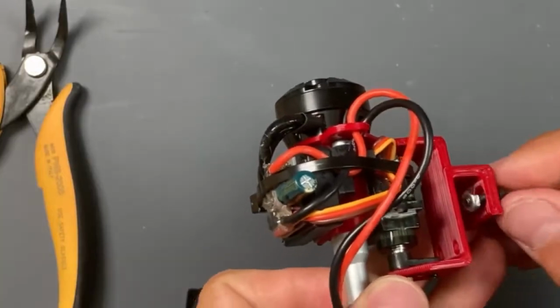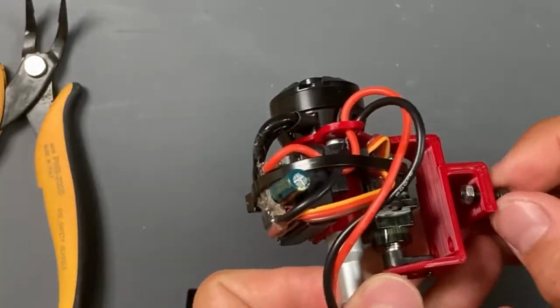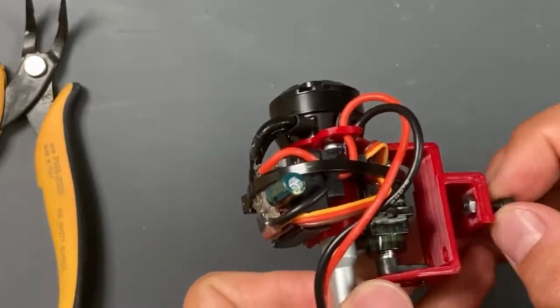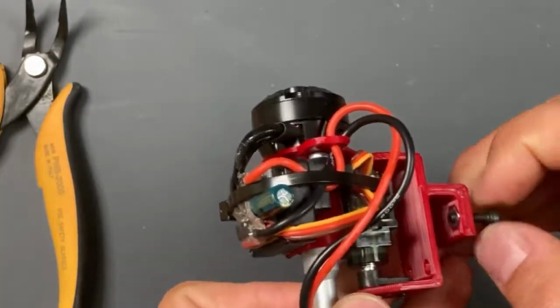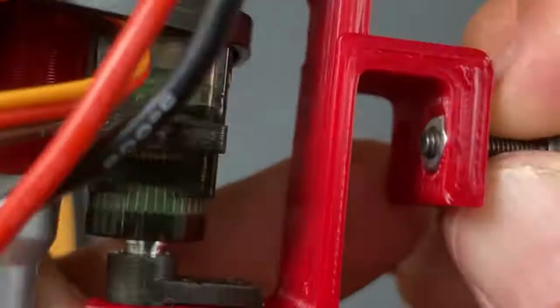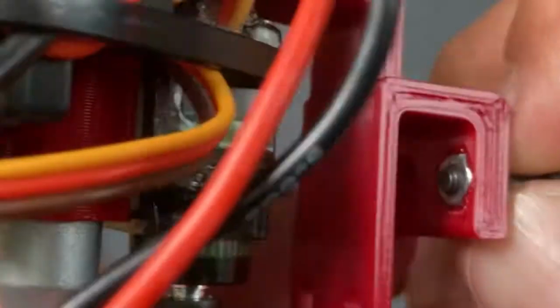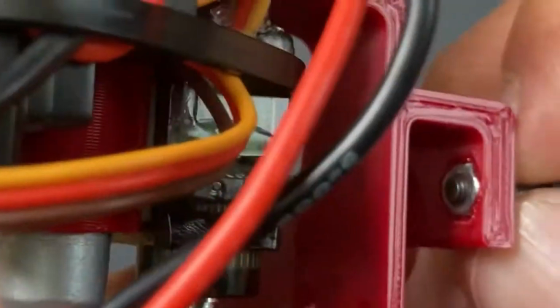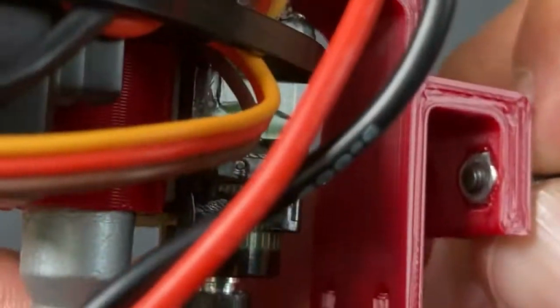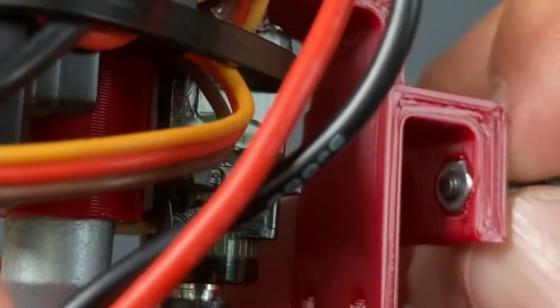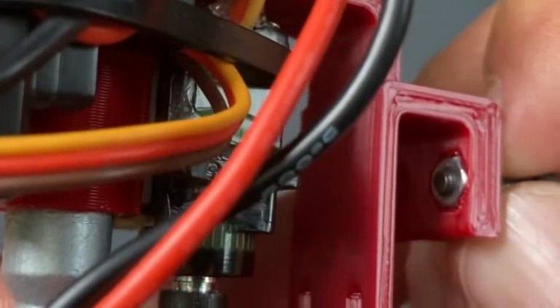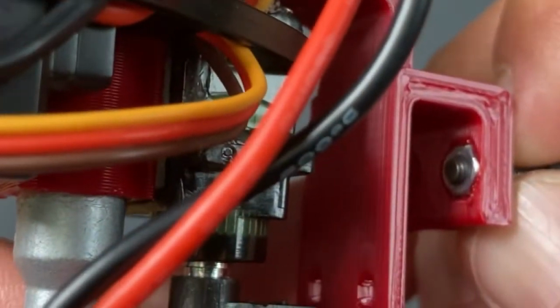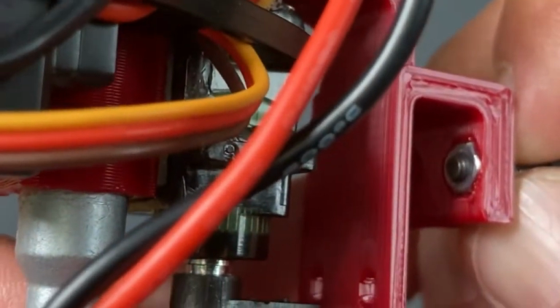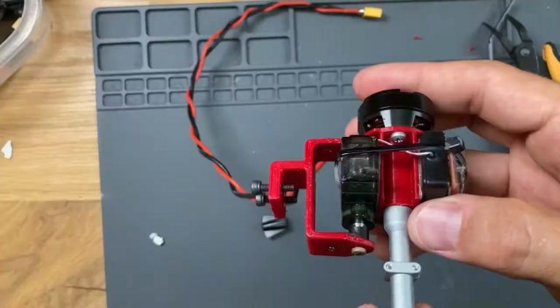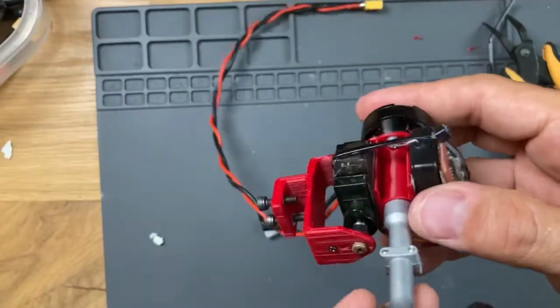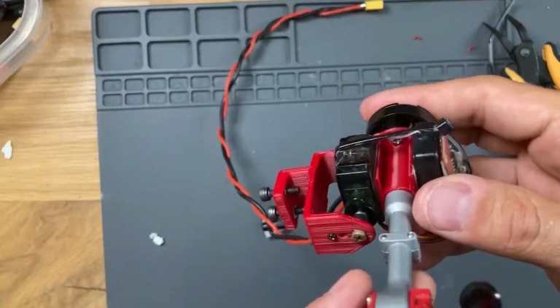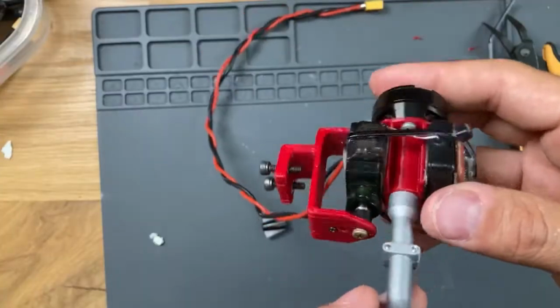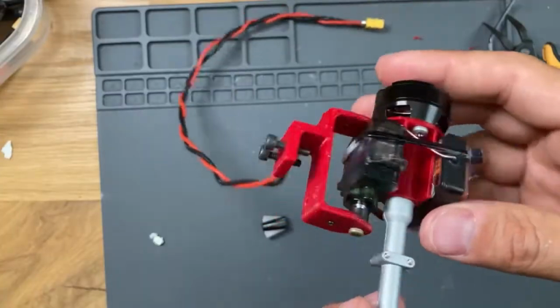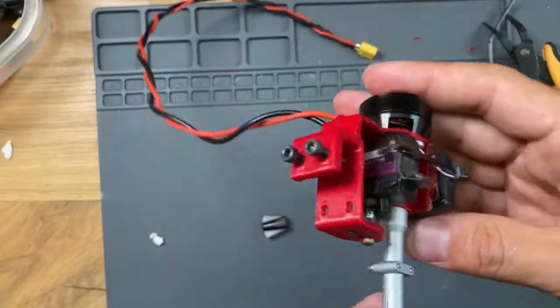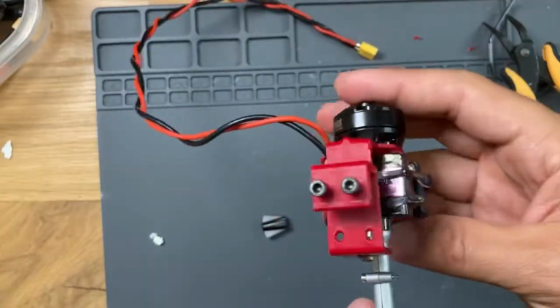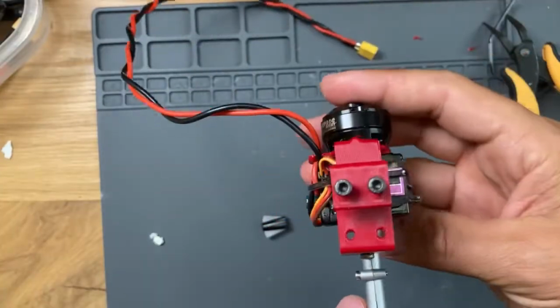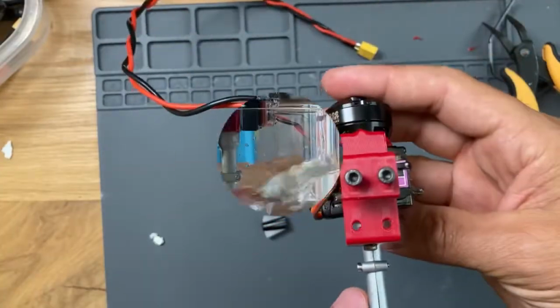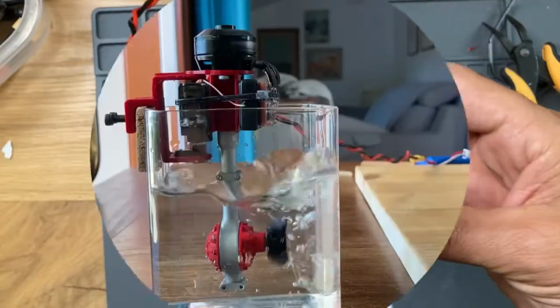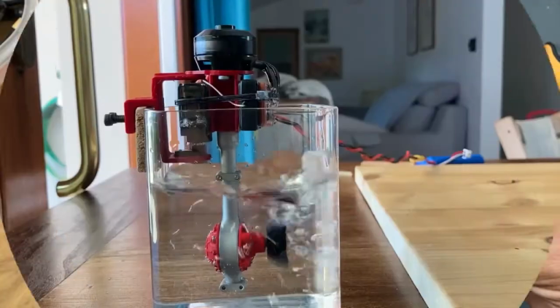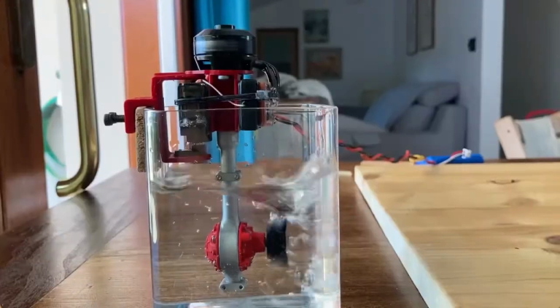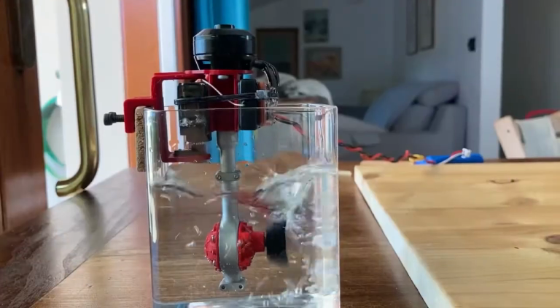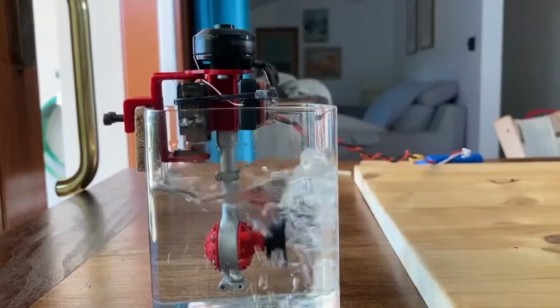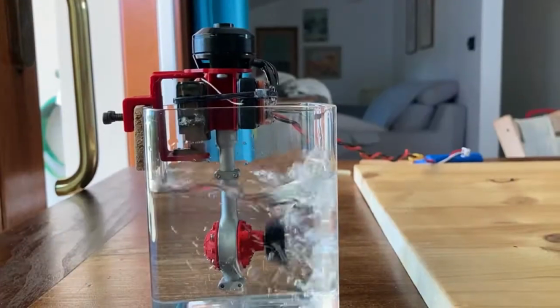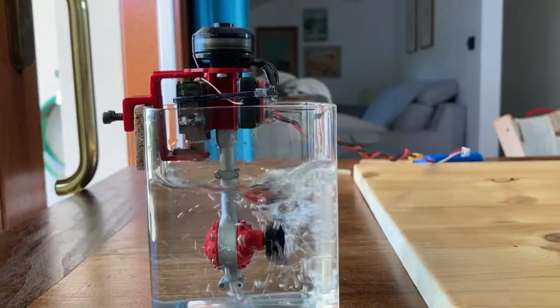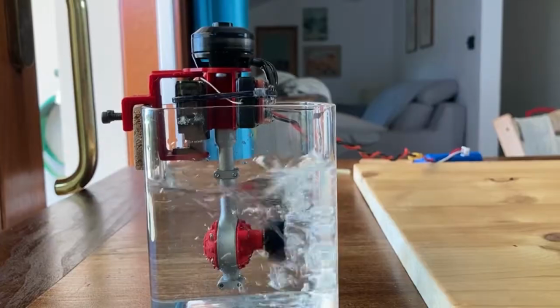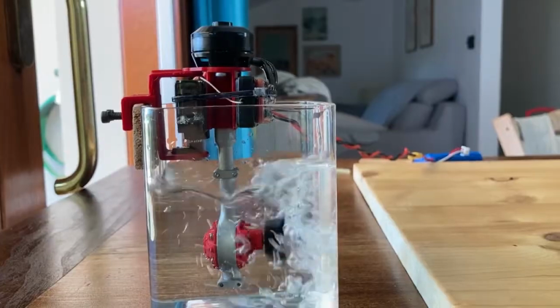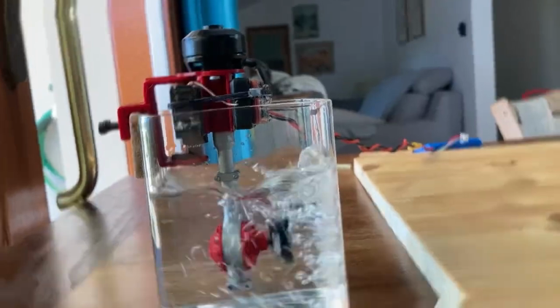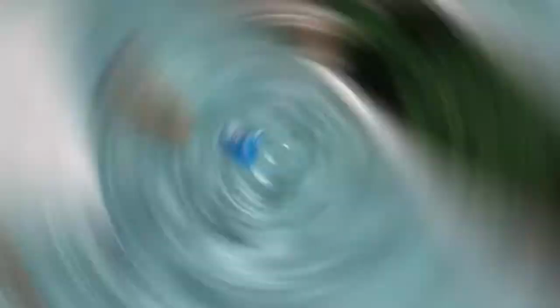That's it — the motor is ready to go. Now let's go for a test run.